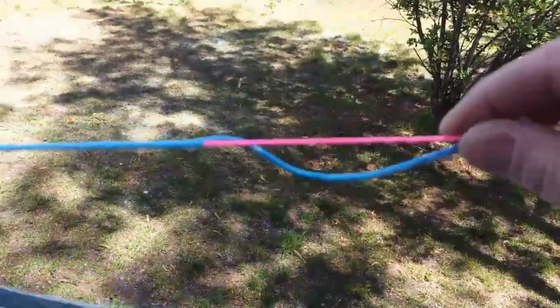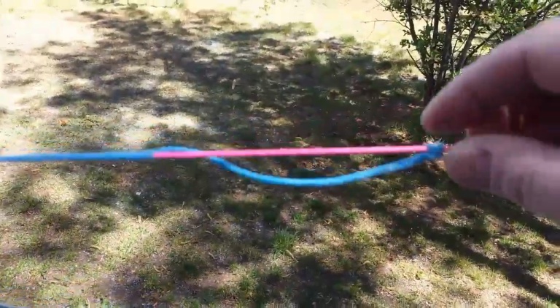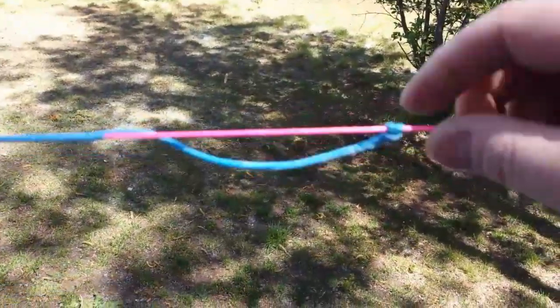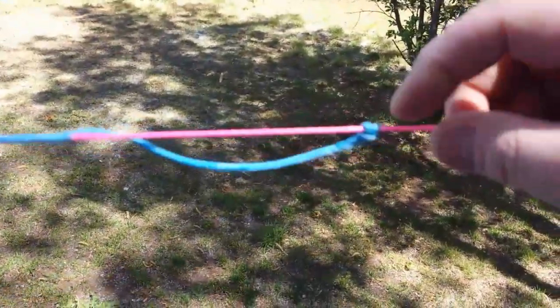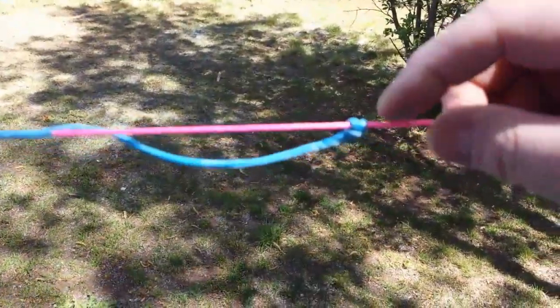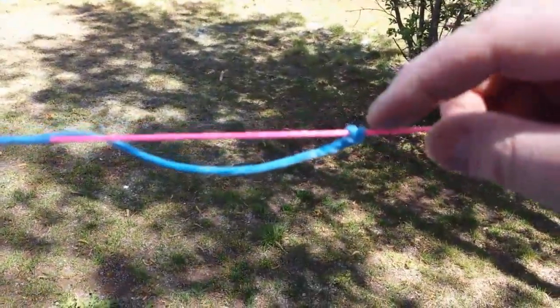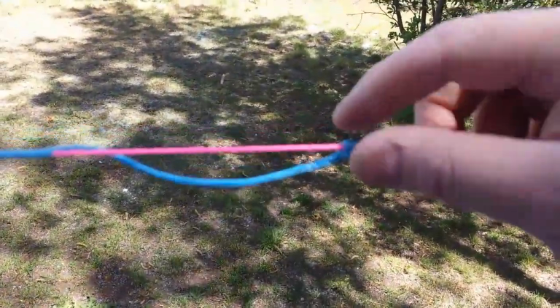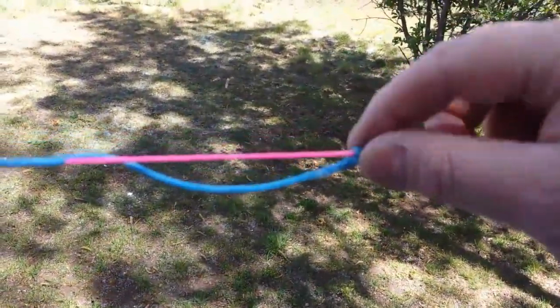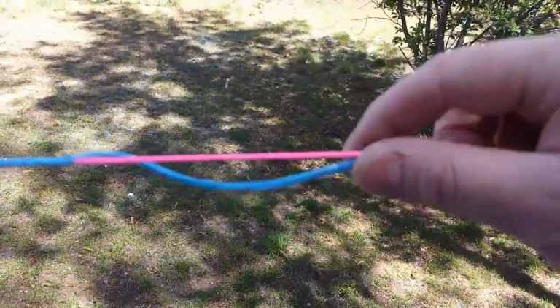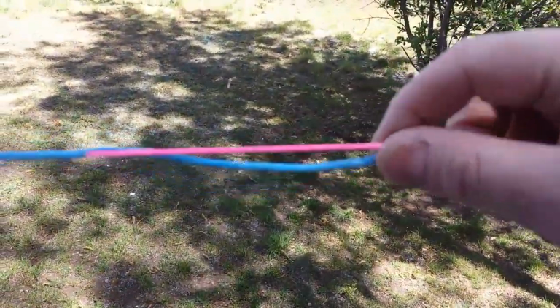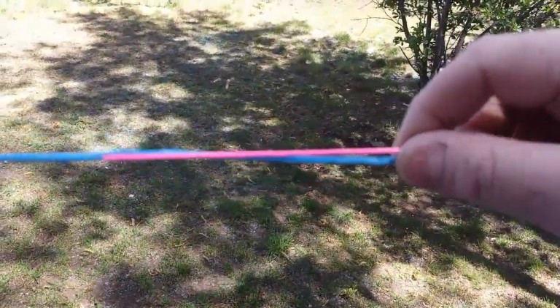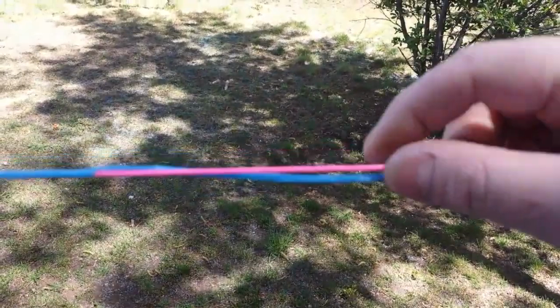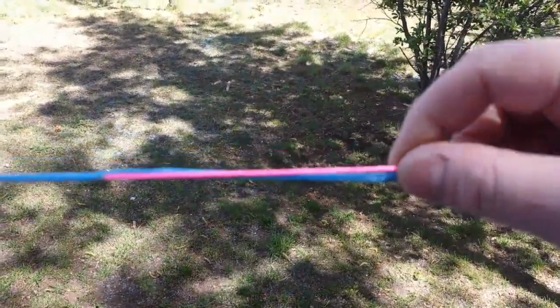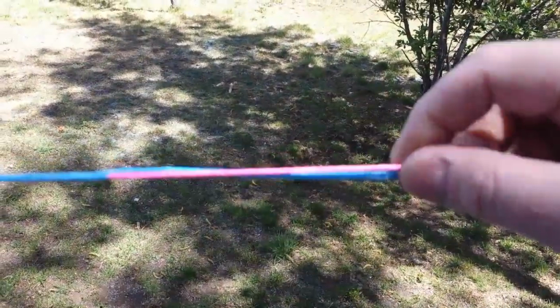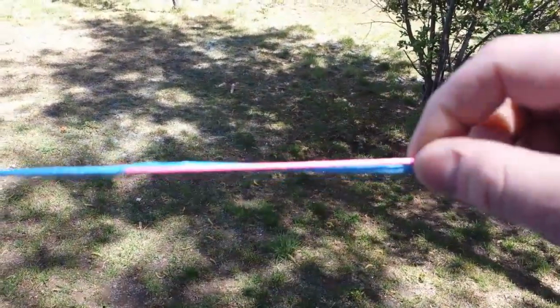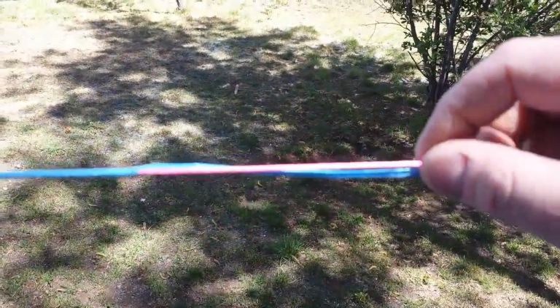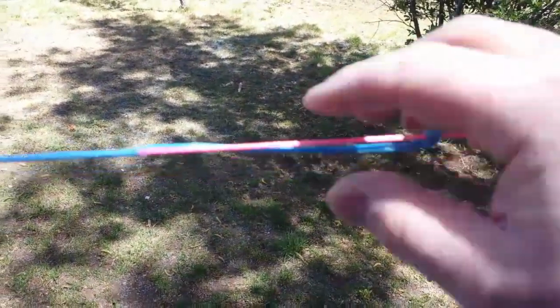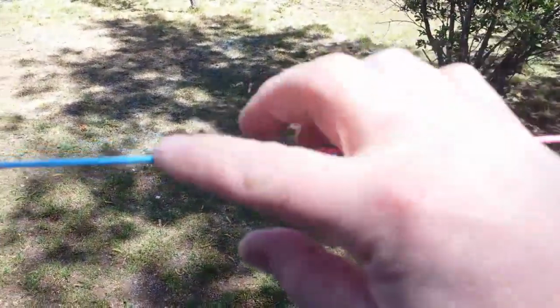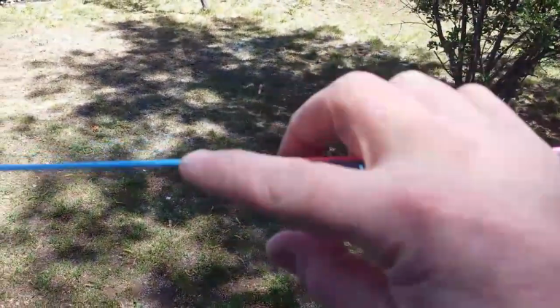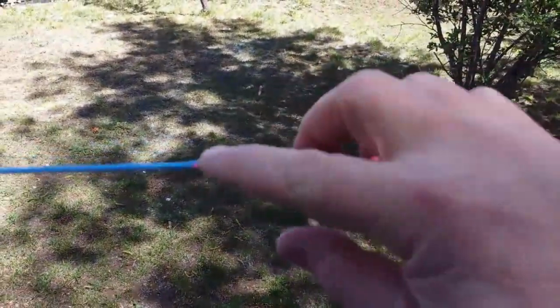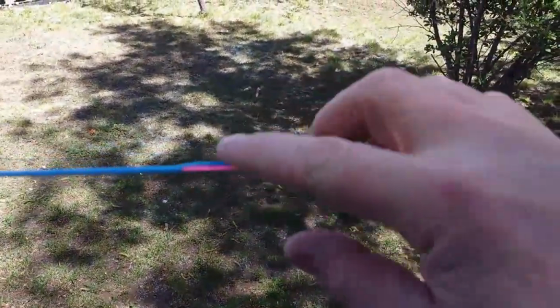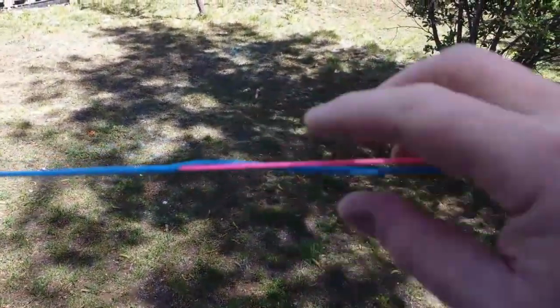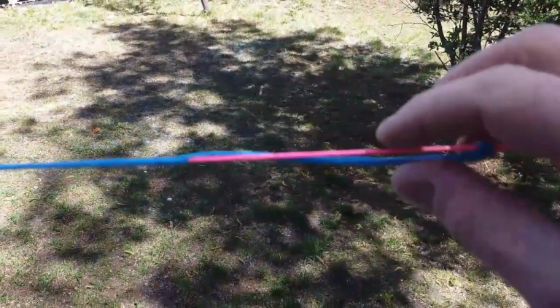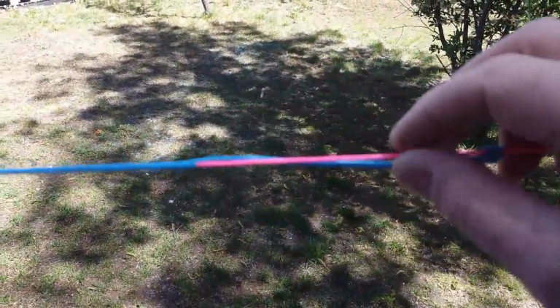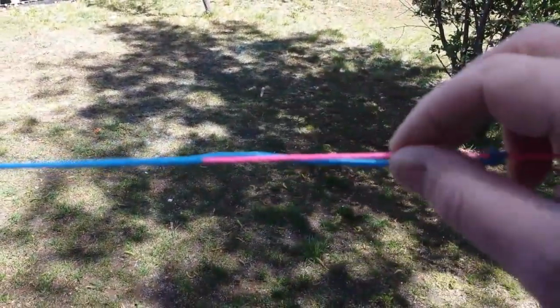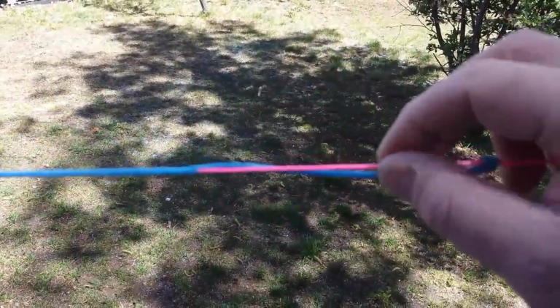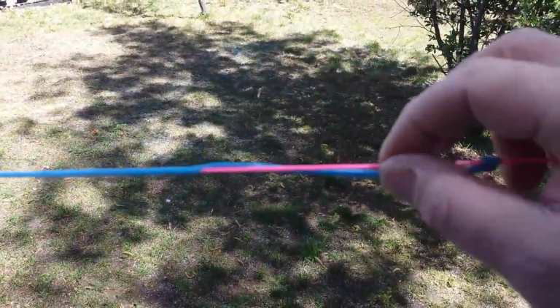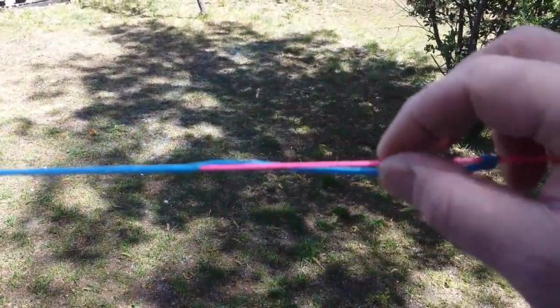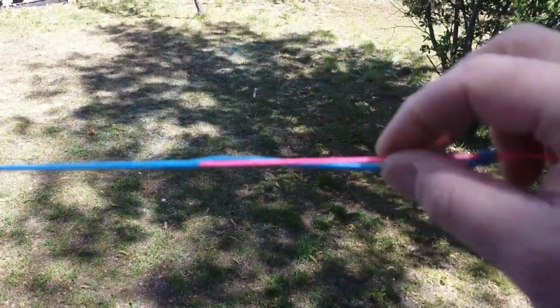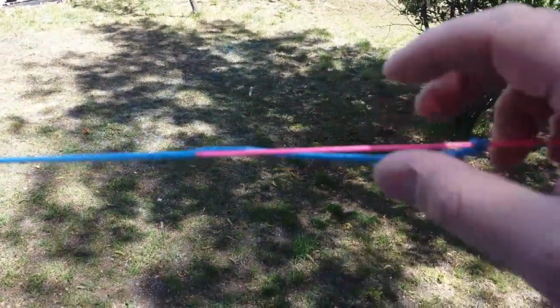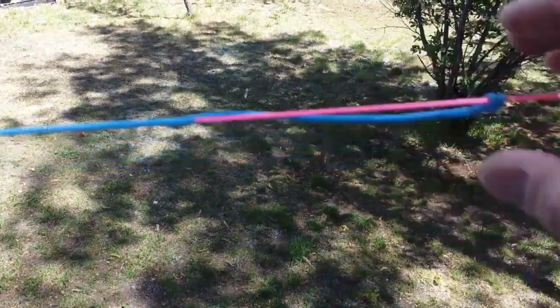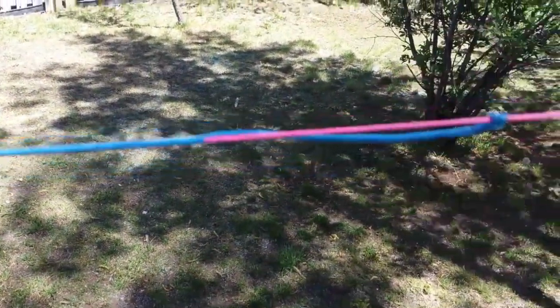This little Prusik on the end keeps a little bit of tension on this side of the line so it can grip the pink one really well.